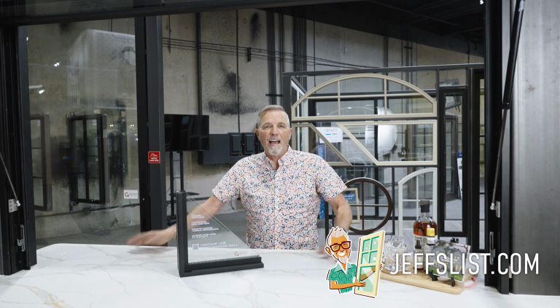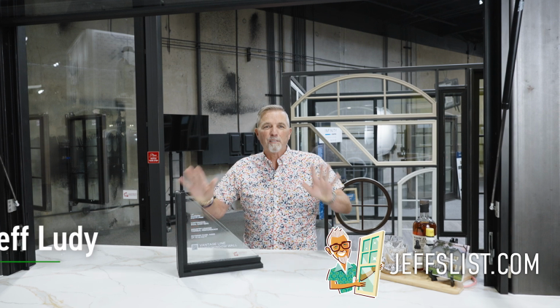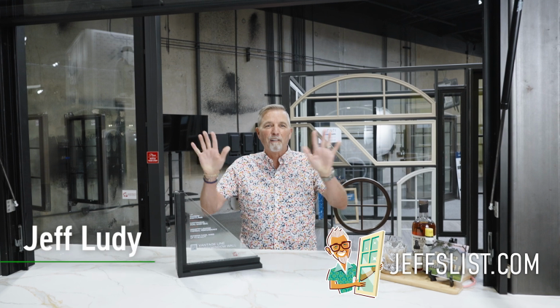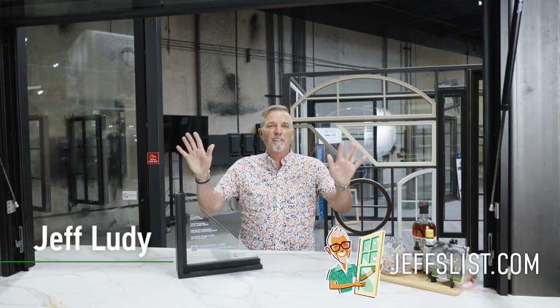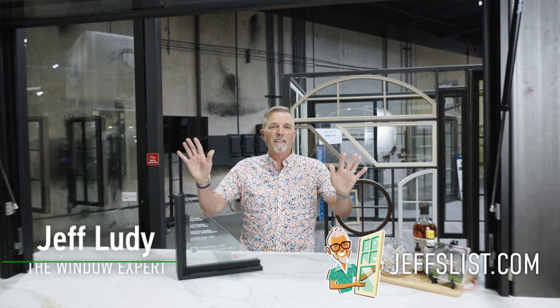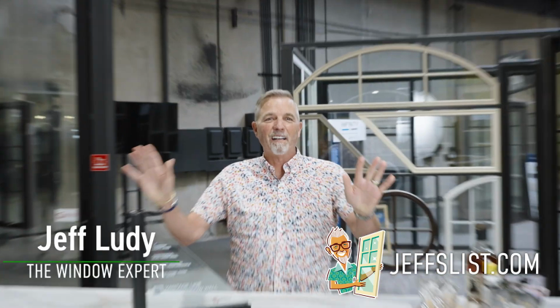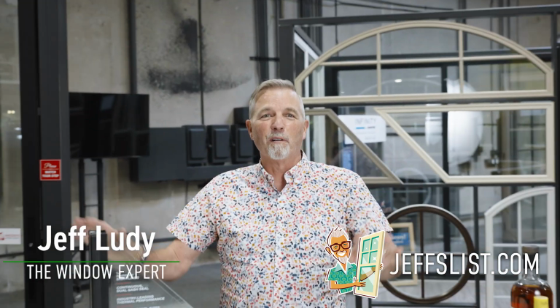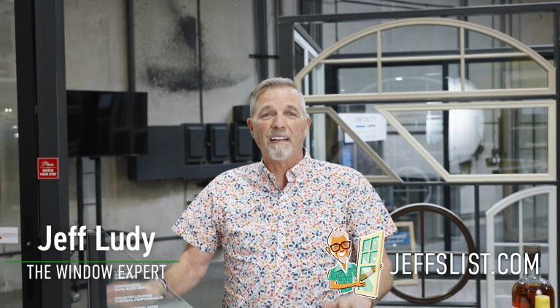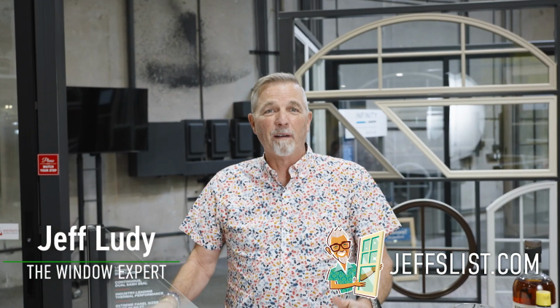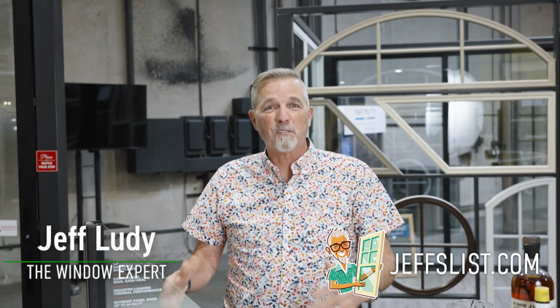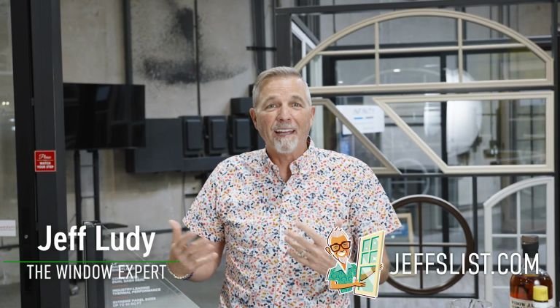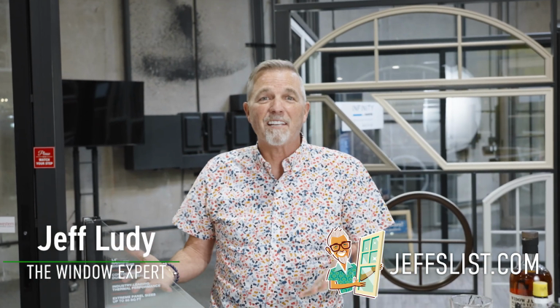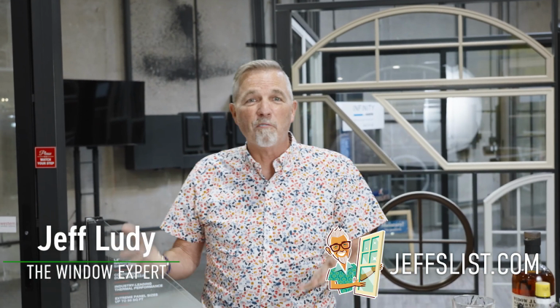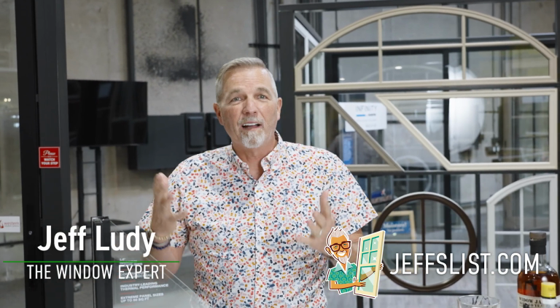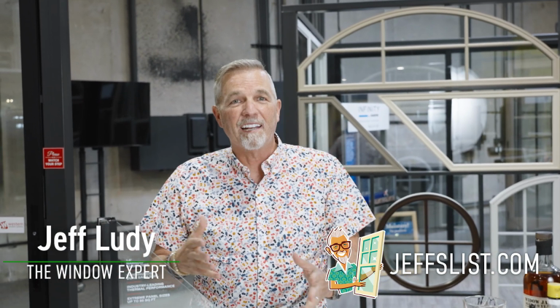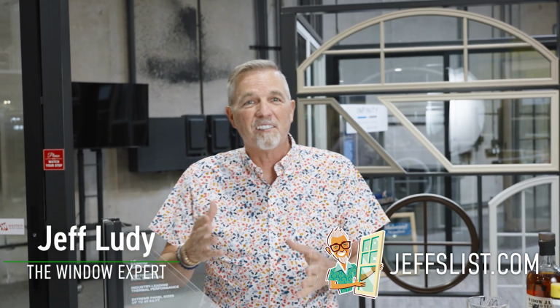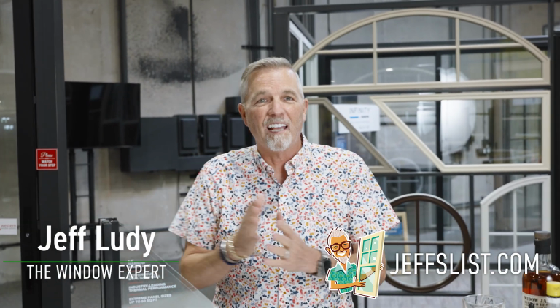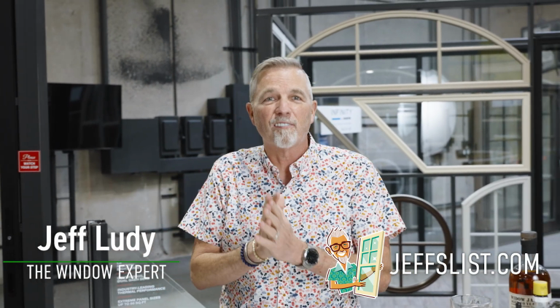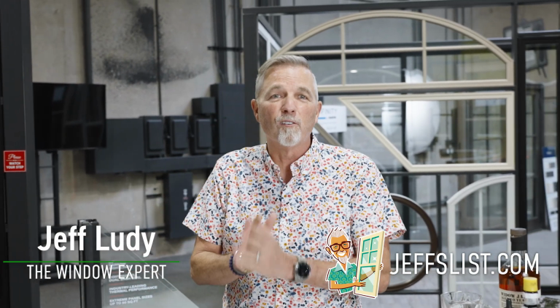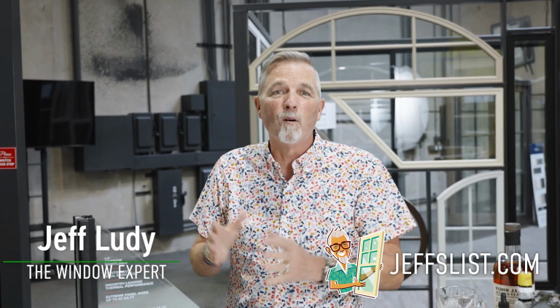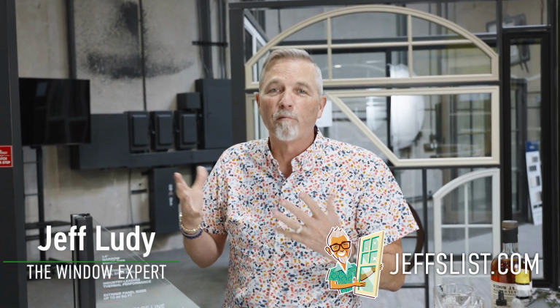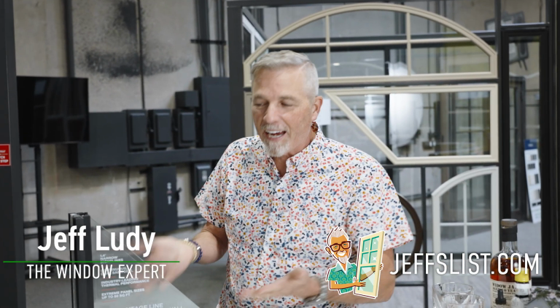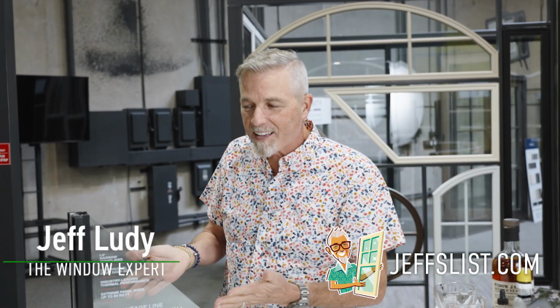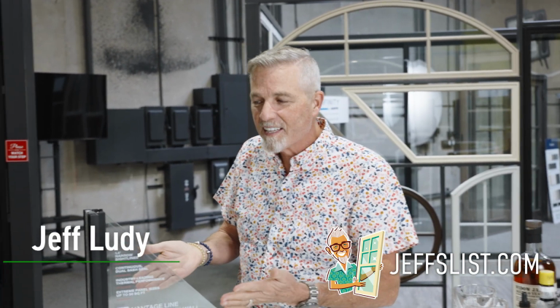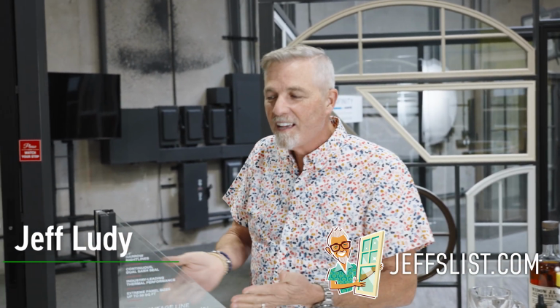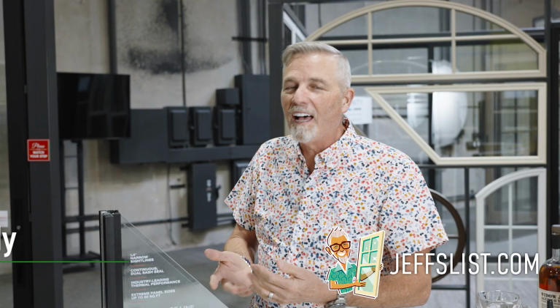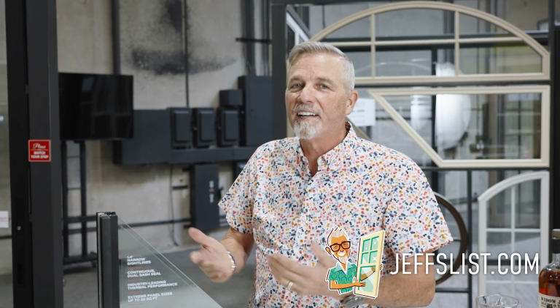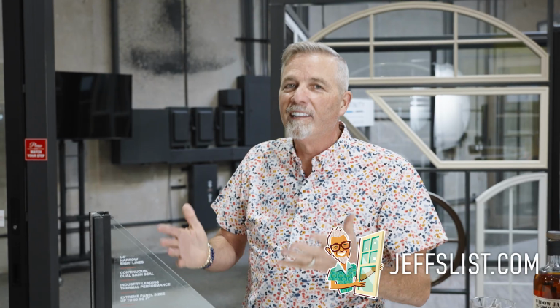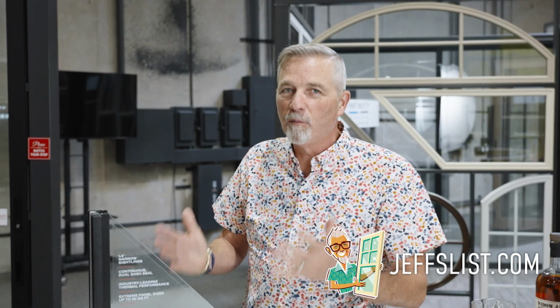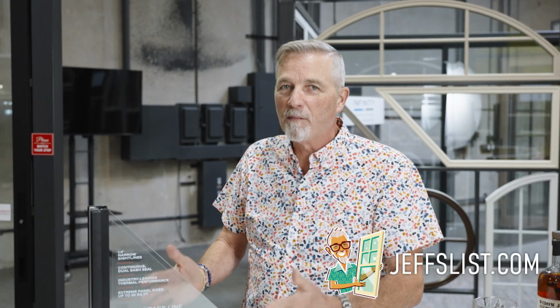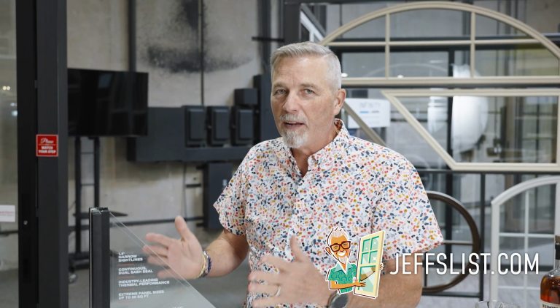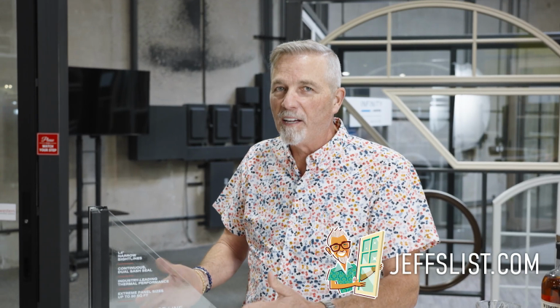Hi, I'm Jeff Lutie, The Window Expert. Today I want to explain to you what is a thermal break on an aluminum window.